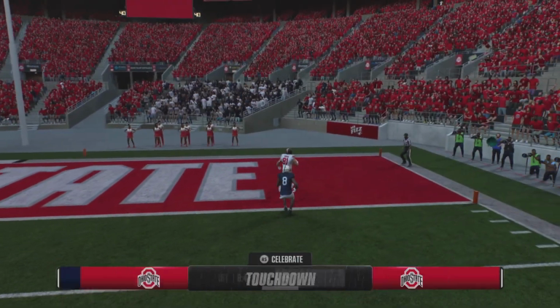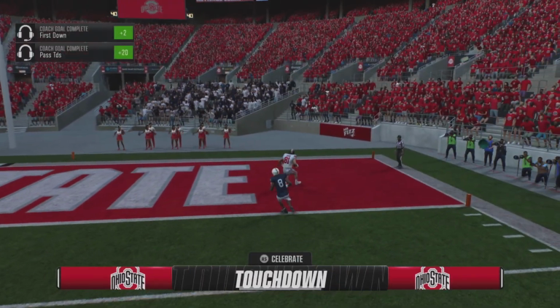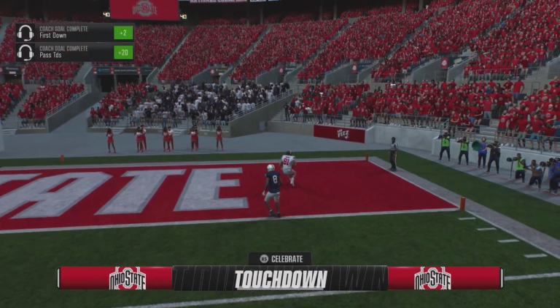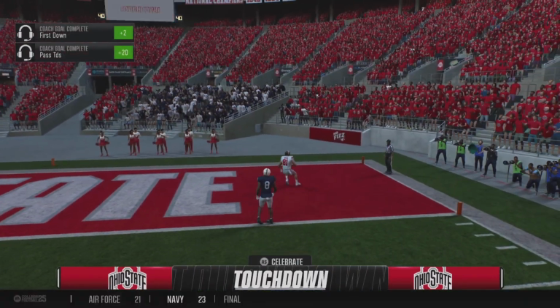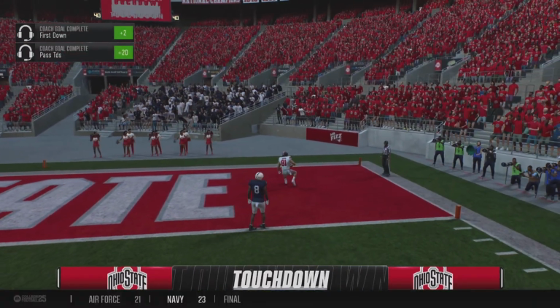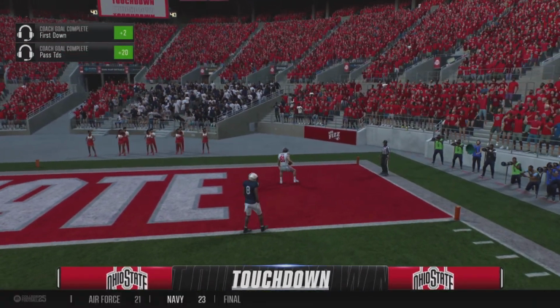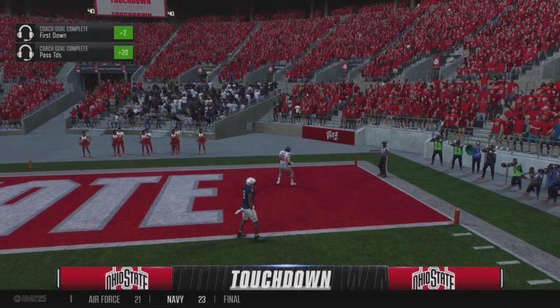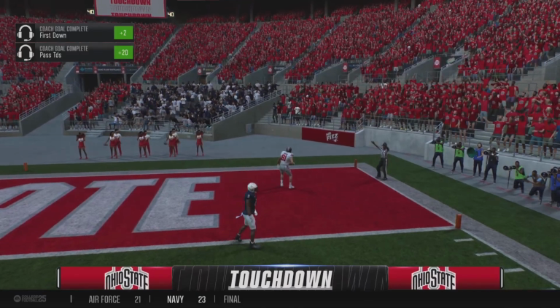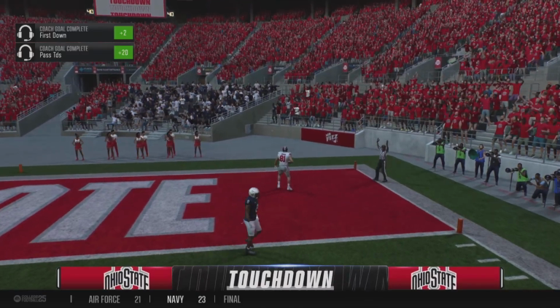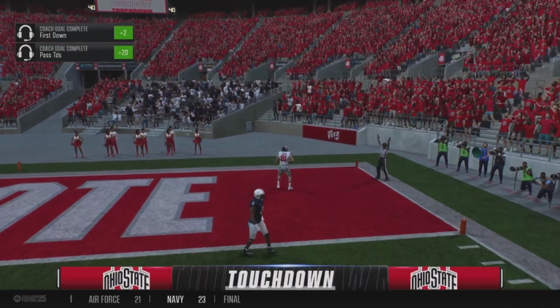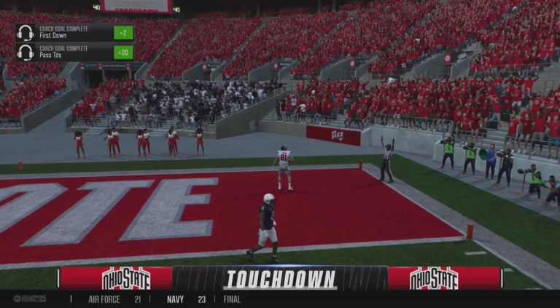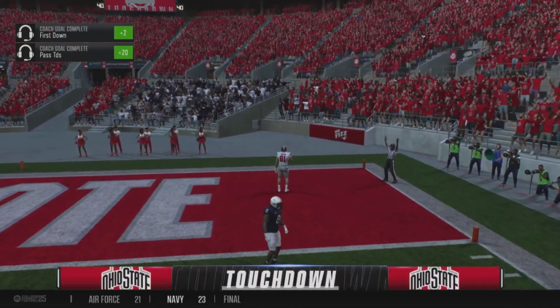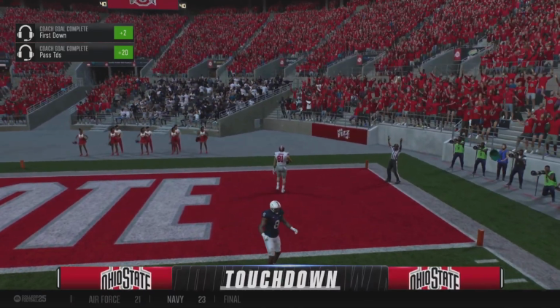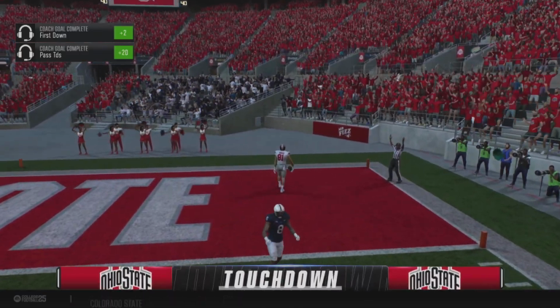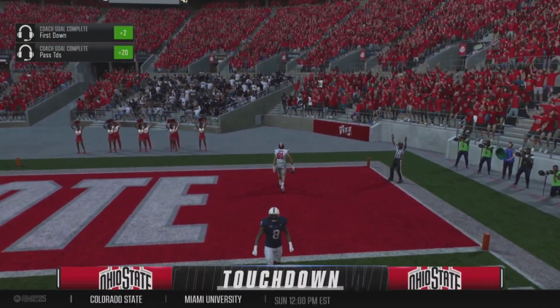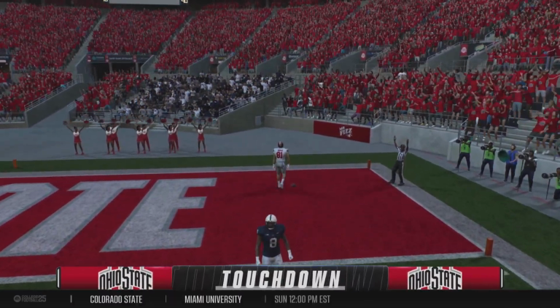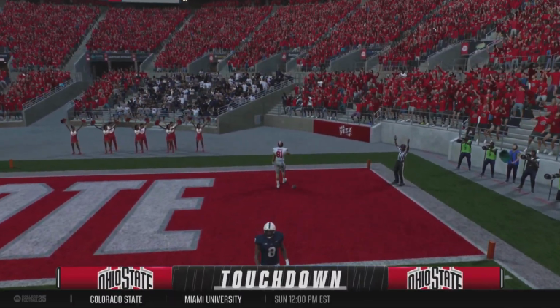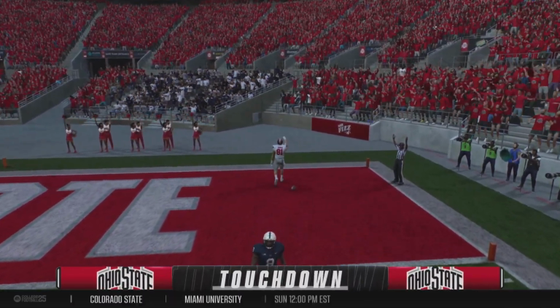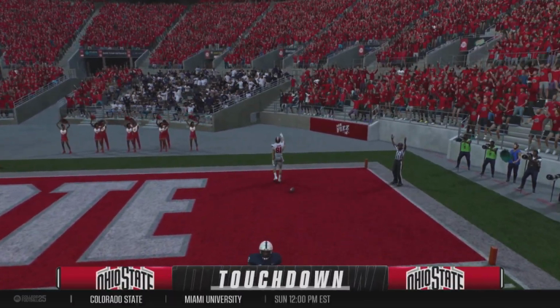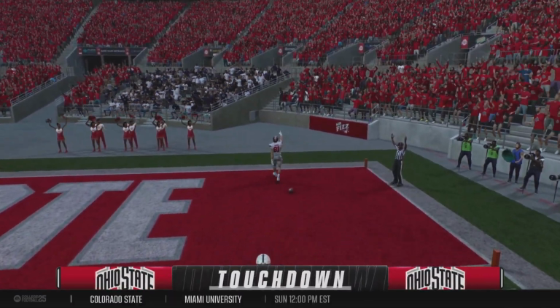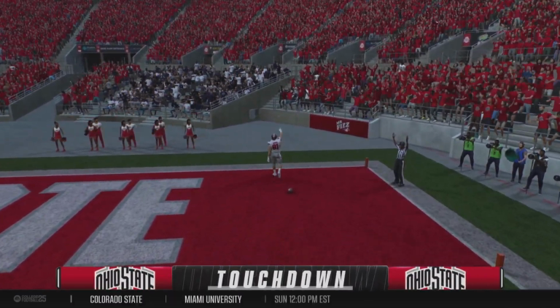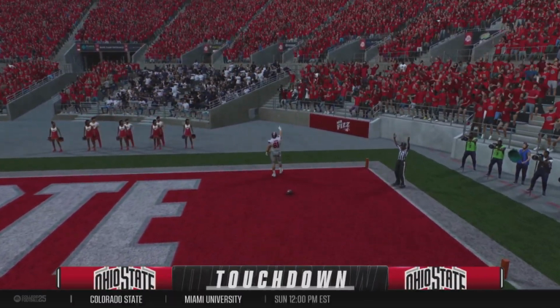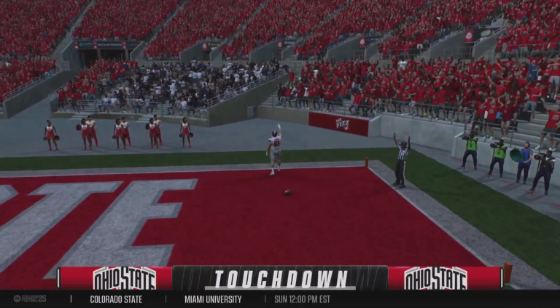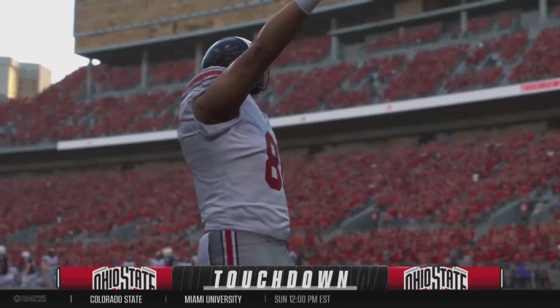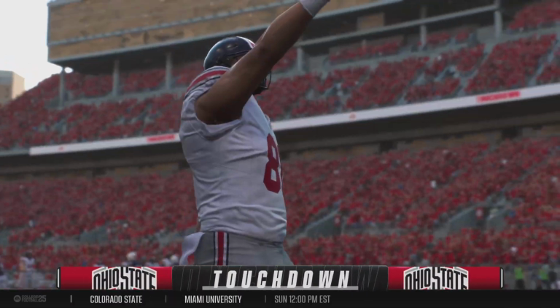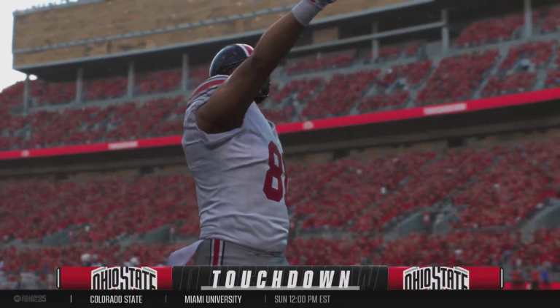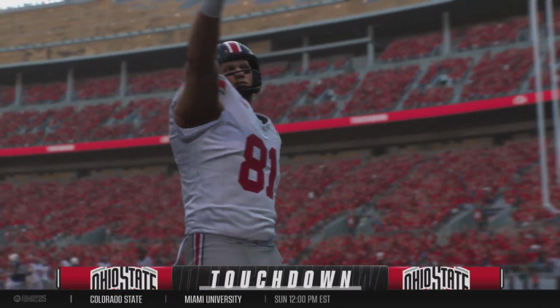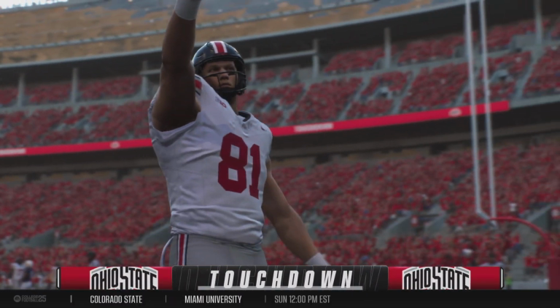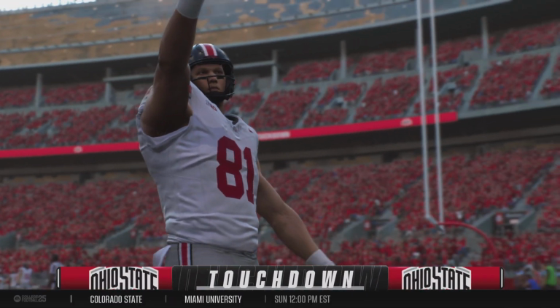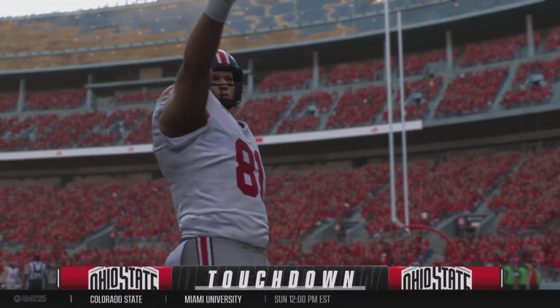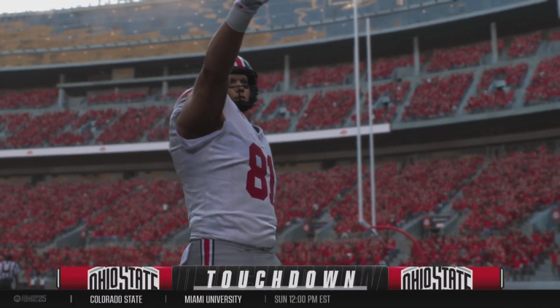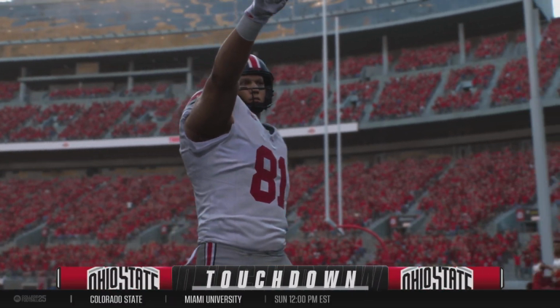And he's got his man, open downfield. All the way to the end zone. Touchdown, Ohio State.